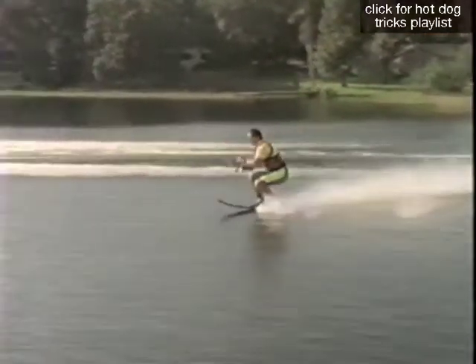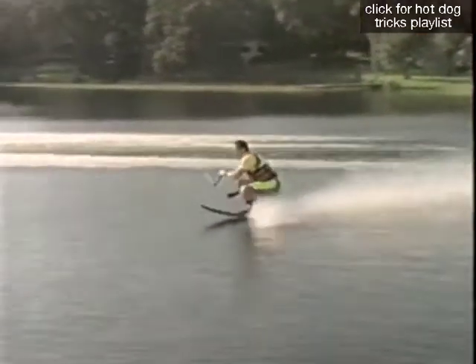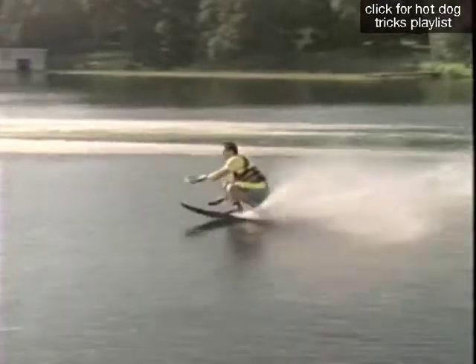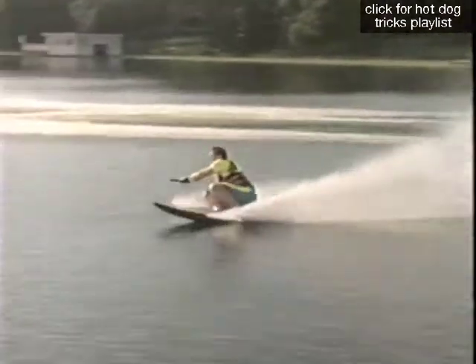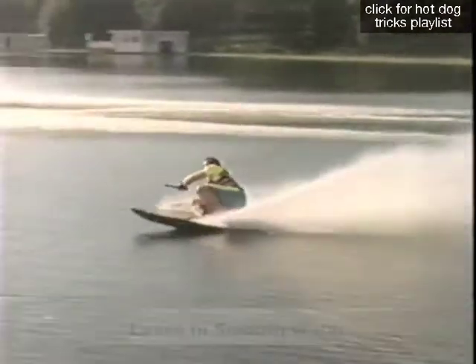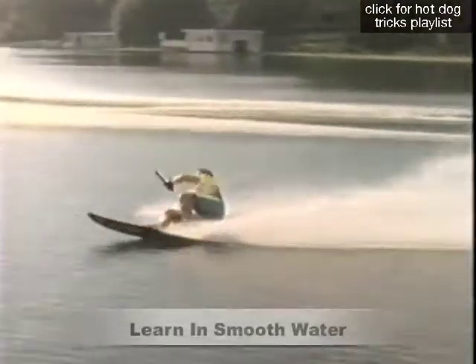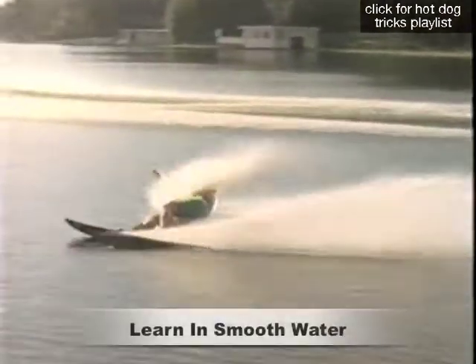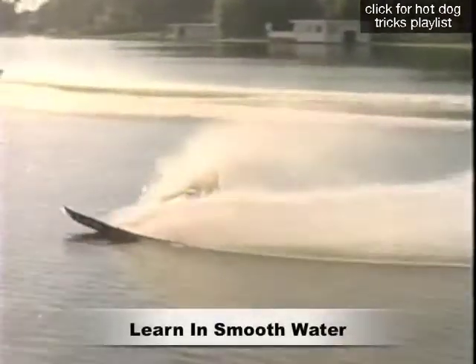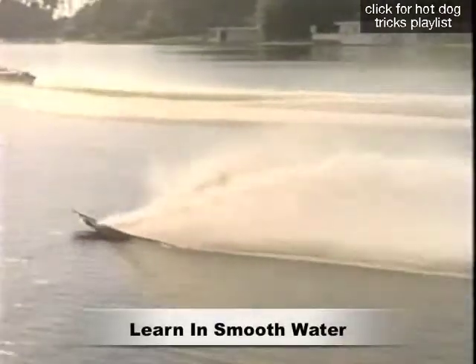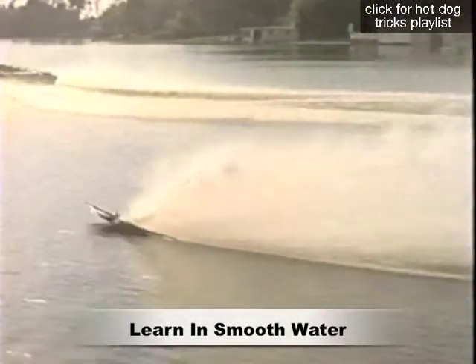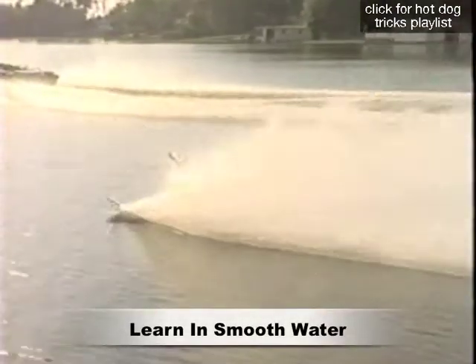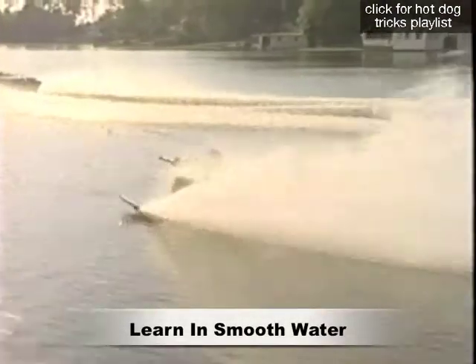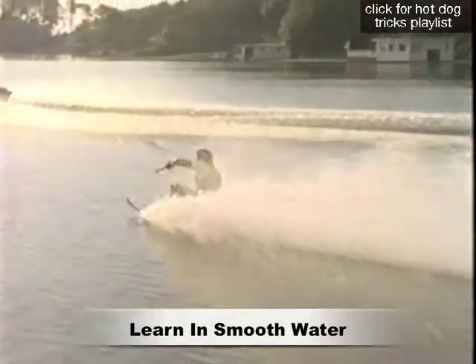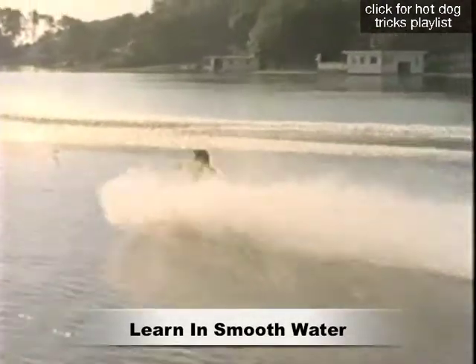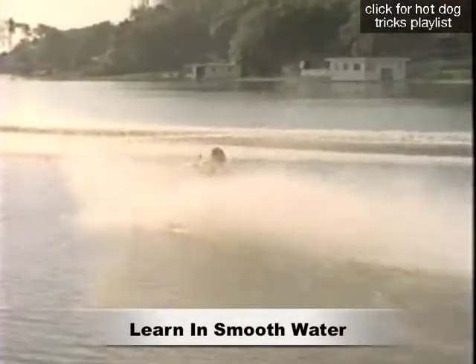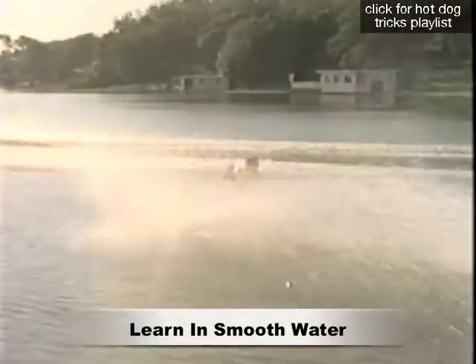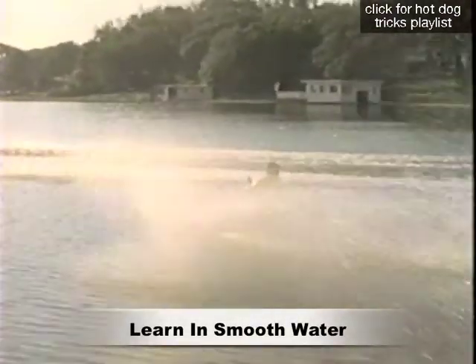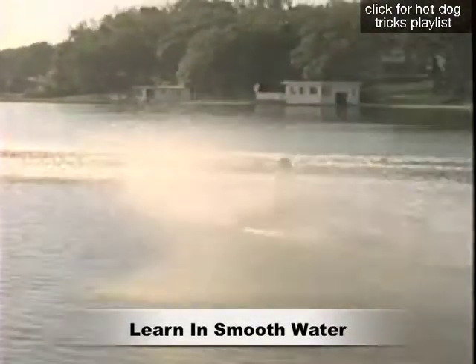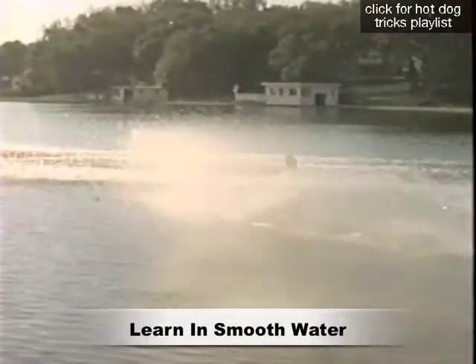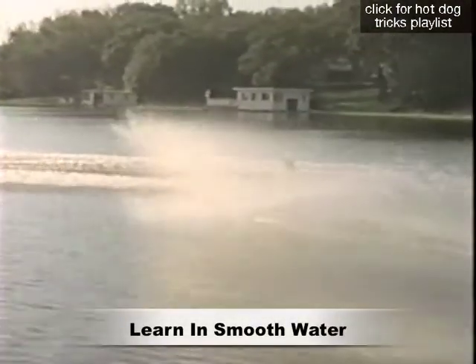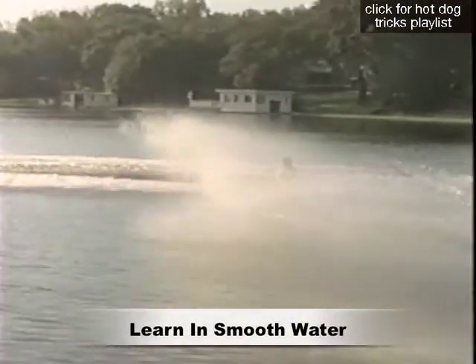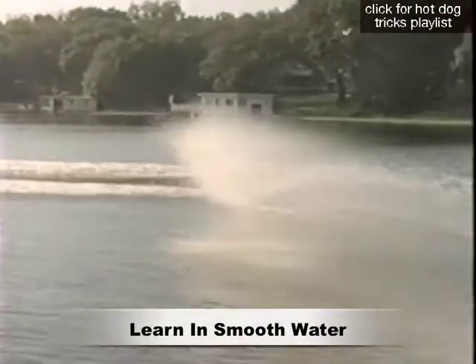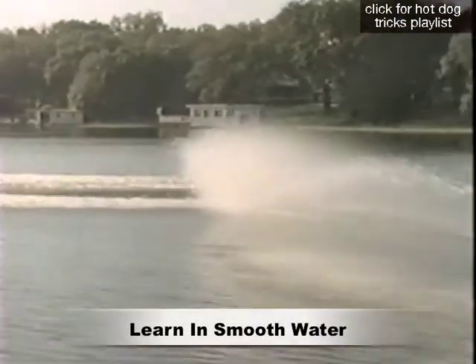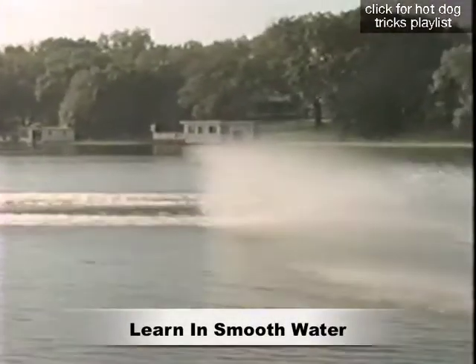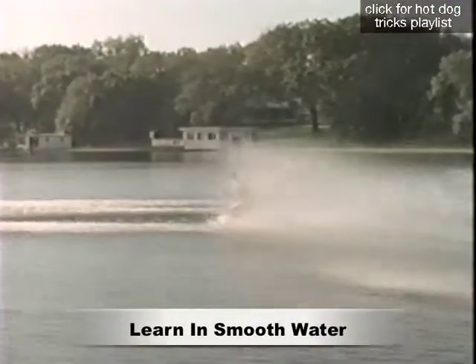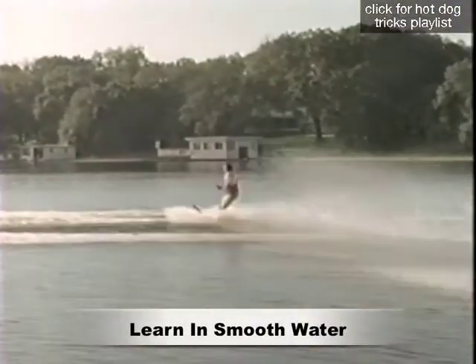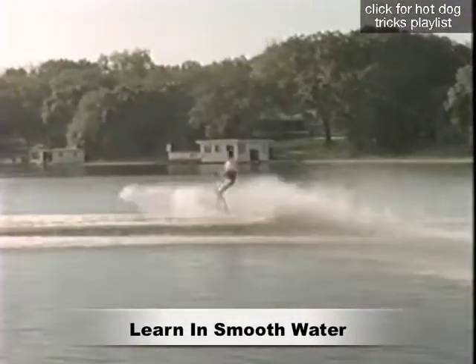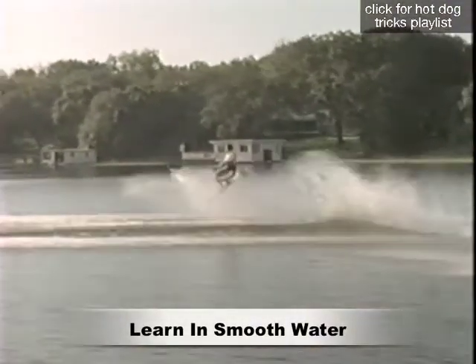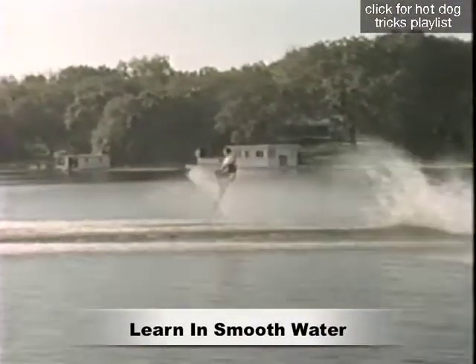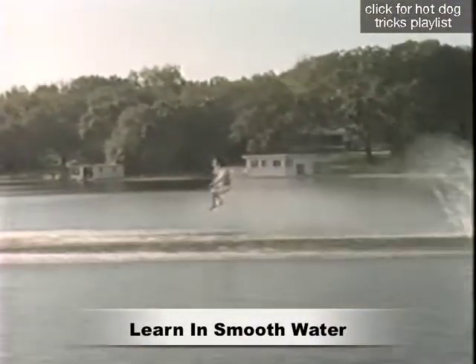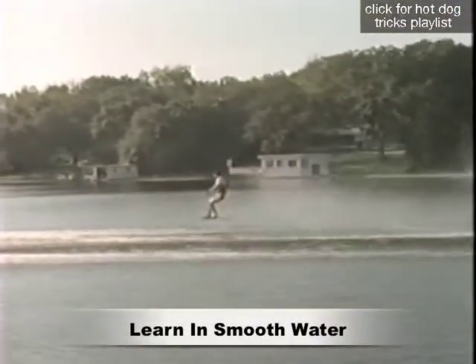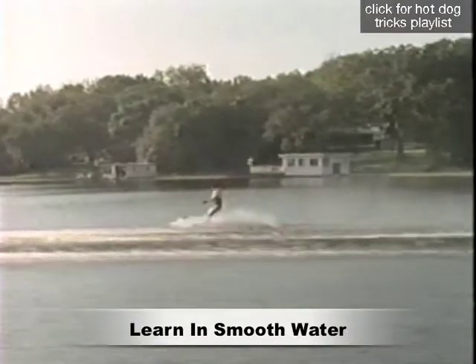When learning the body slide, make sure you have glass calm water and don't forget to wear your wetsuit for hip protection and padding.